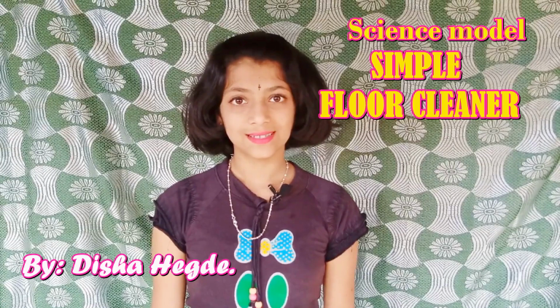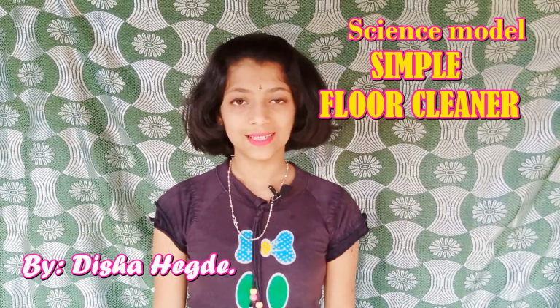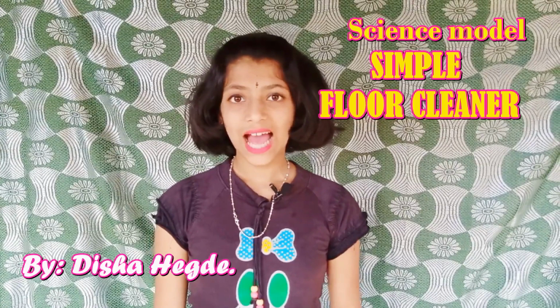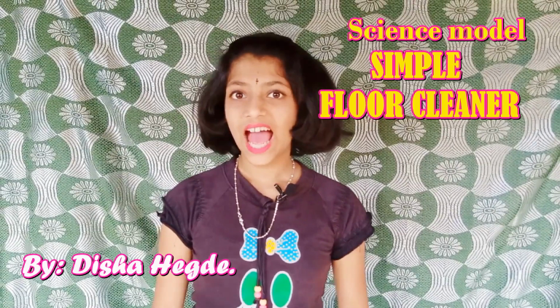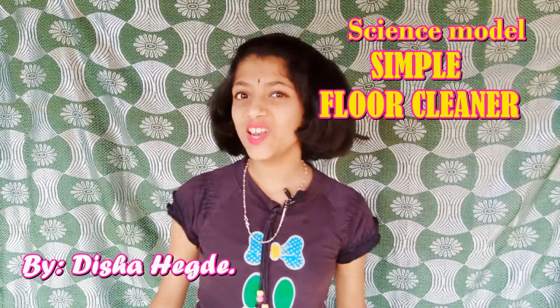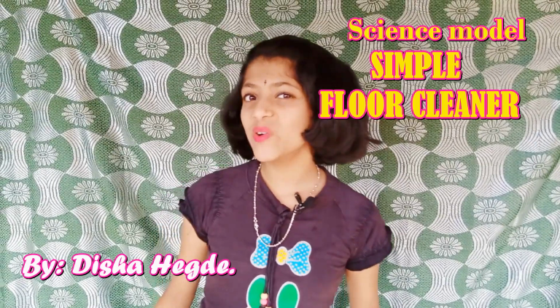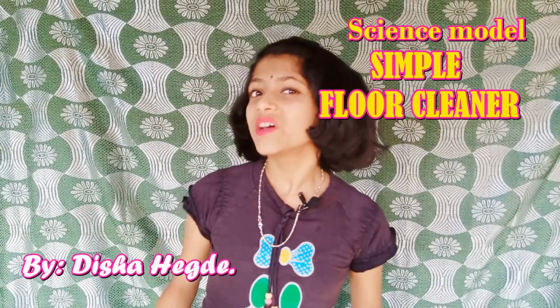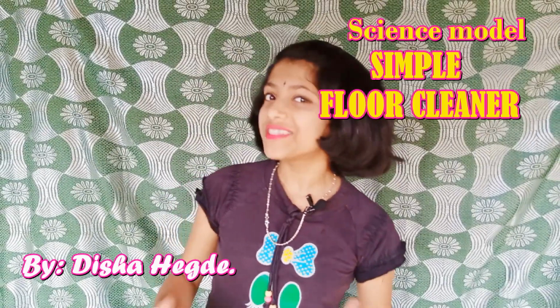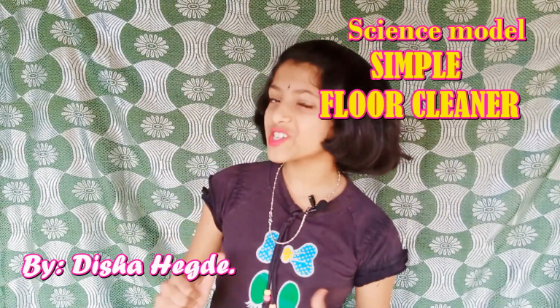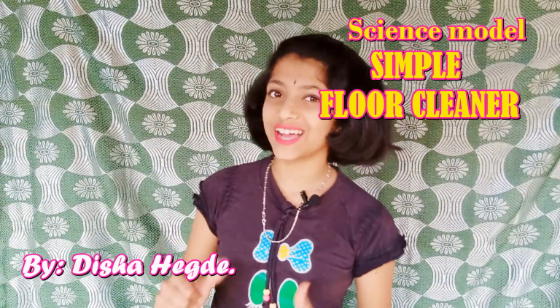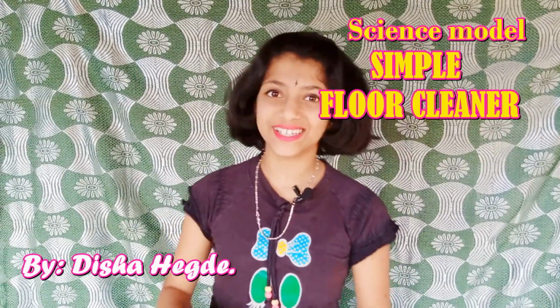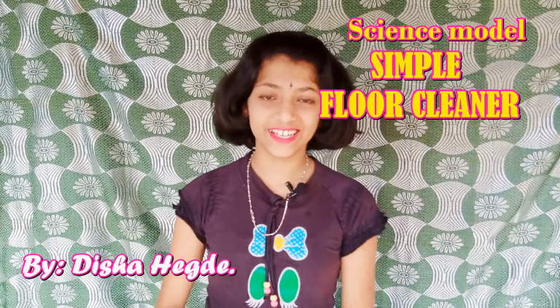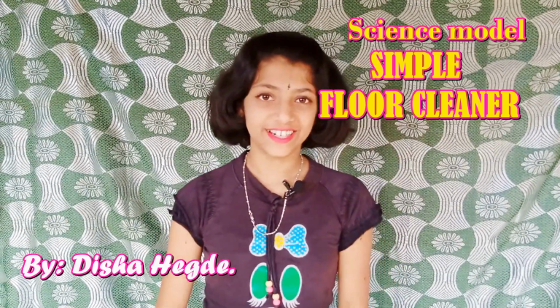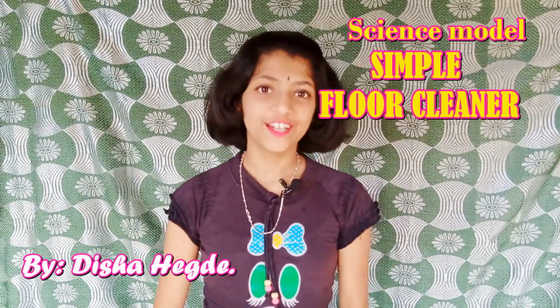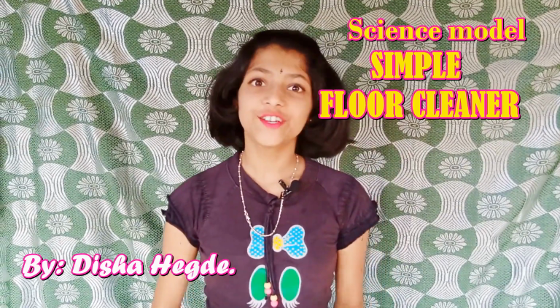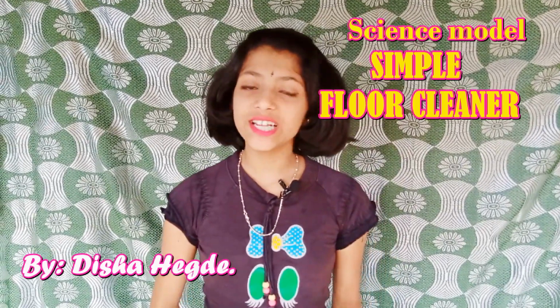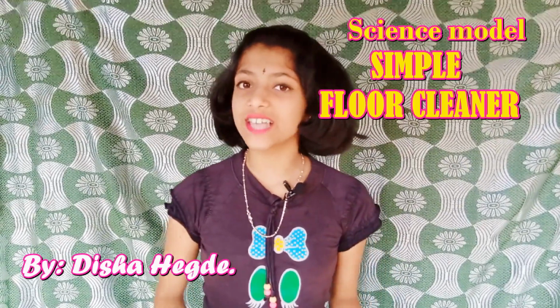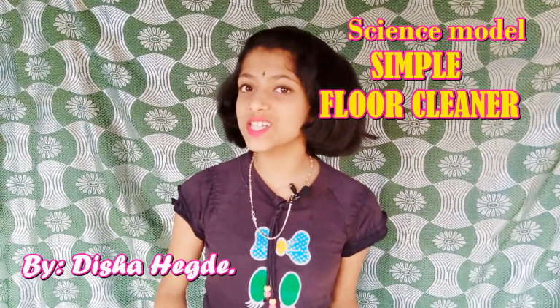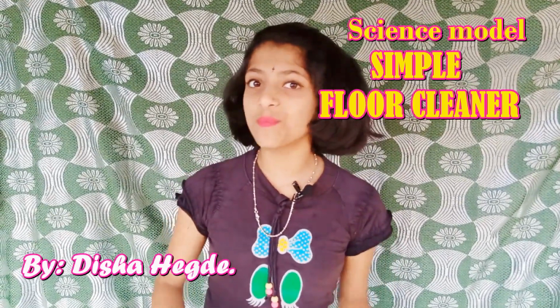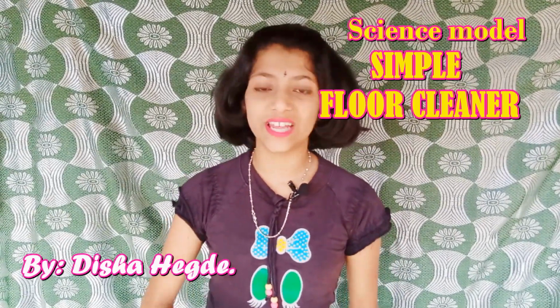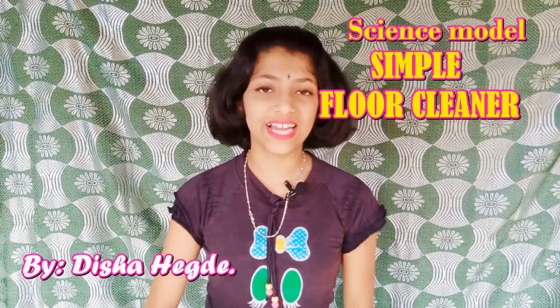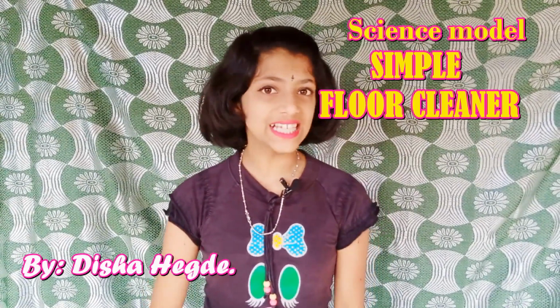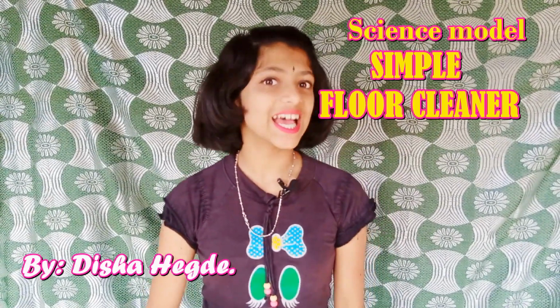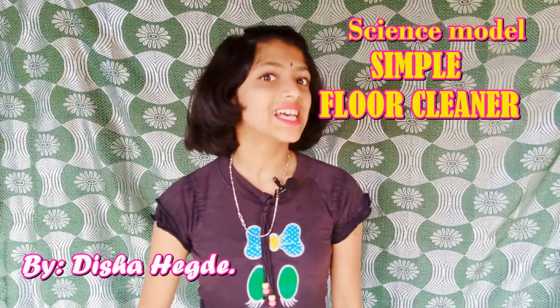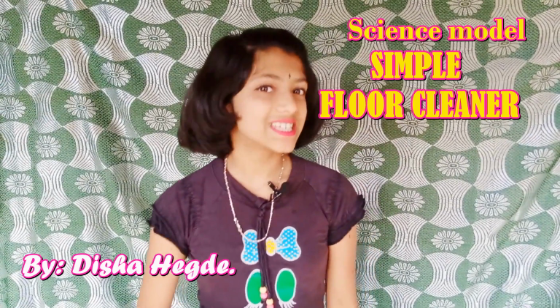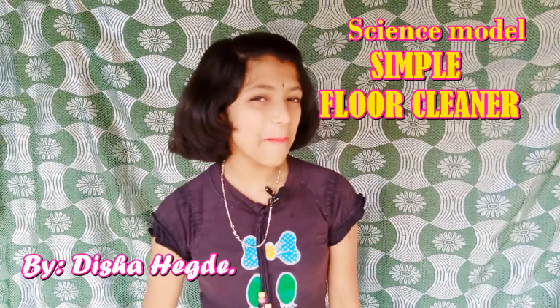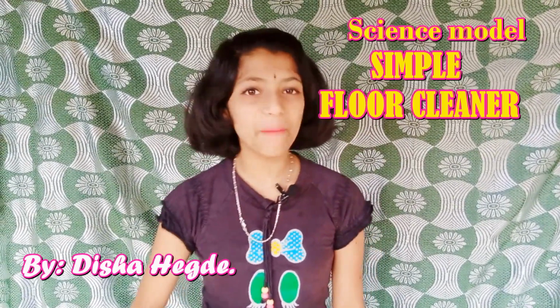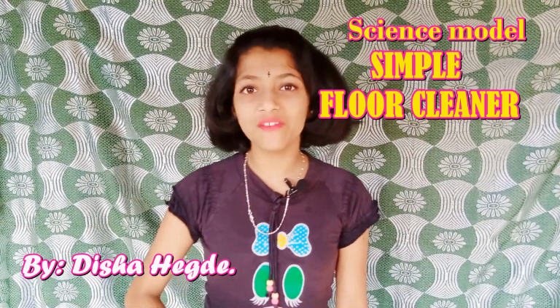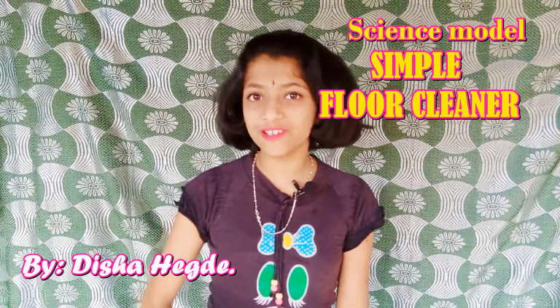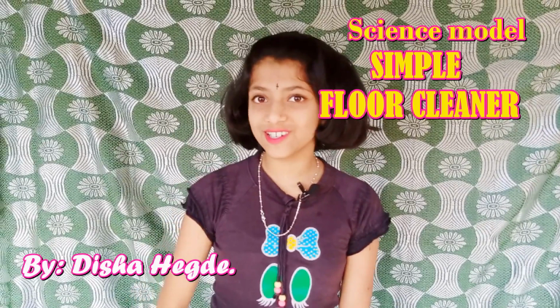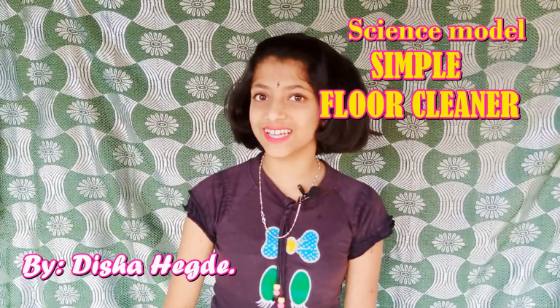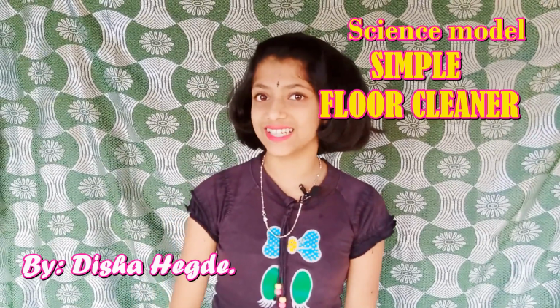Hello, Disha Hegda here. Today's science model is simple floor cleaner.